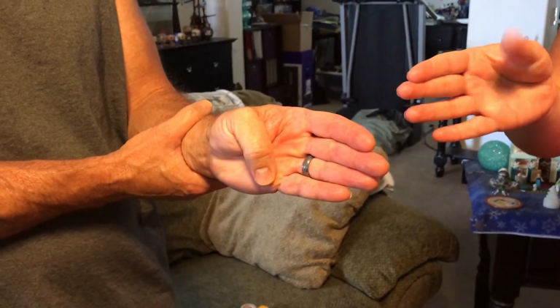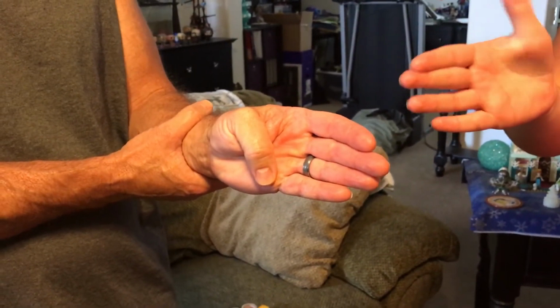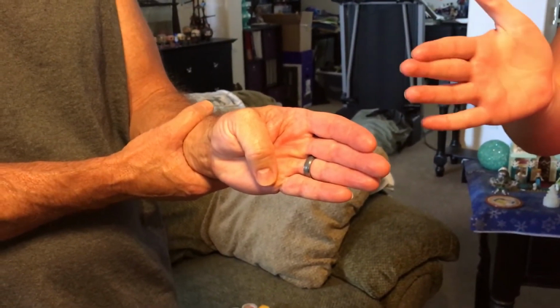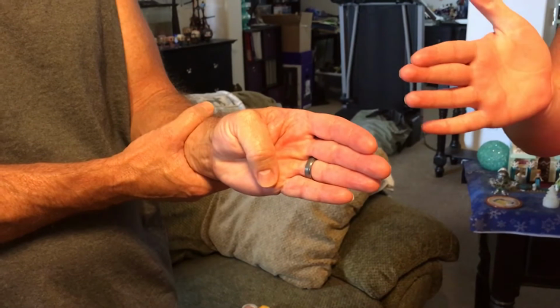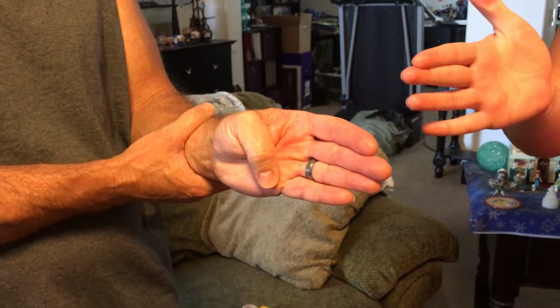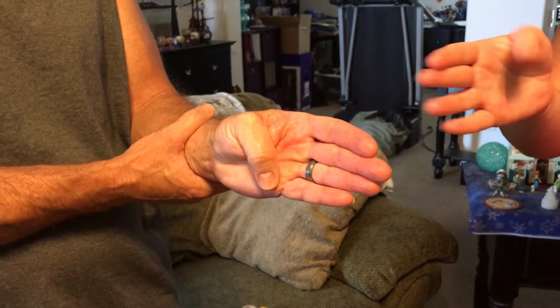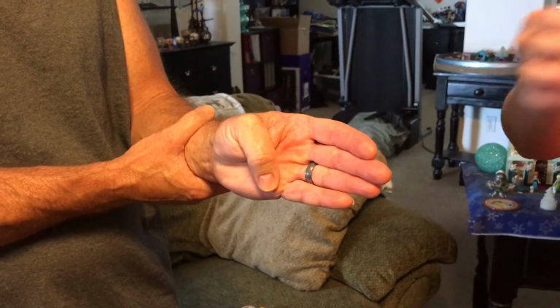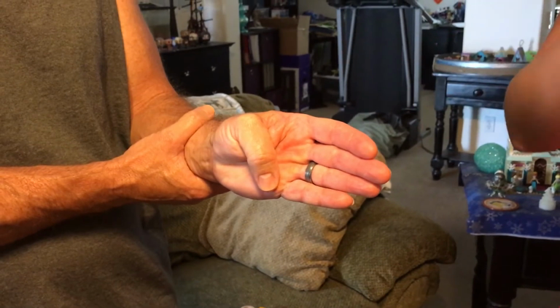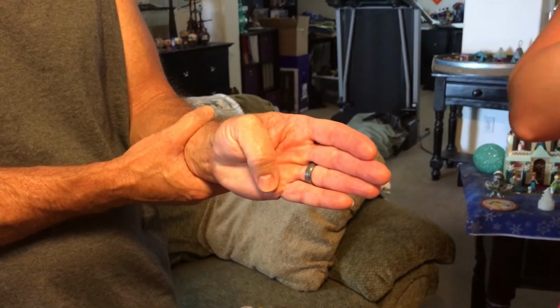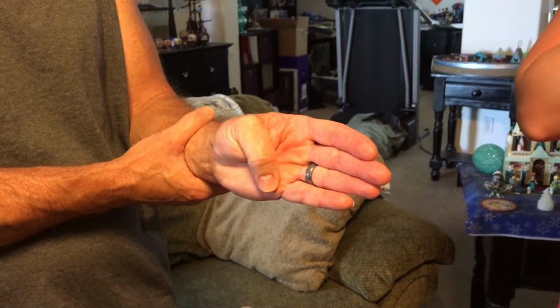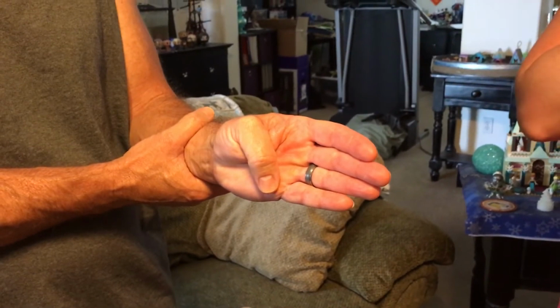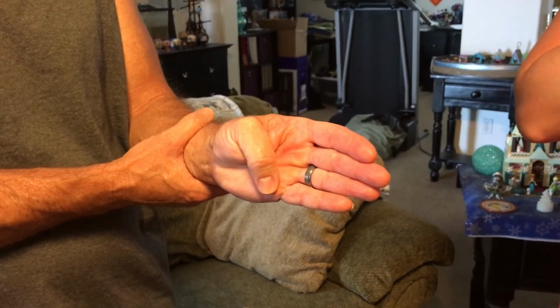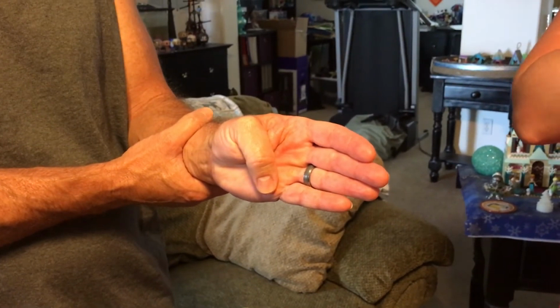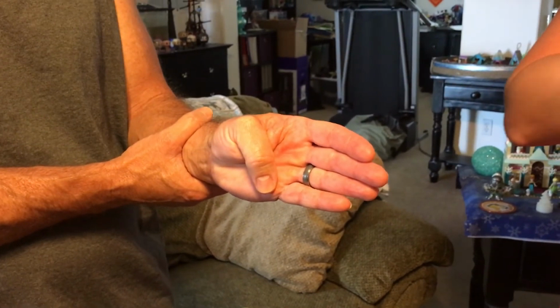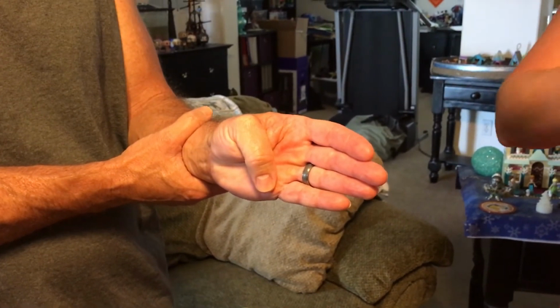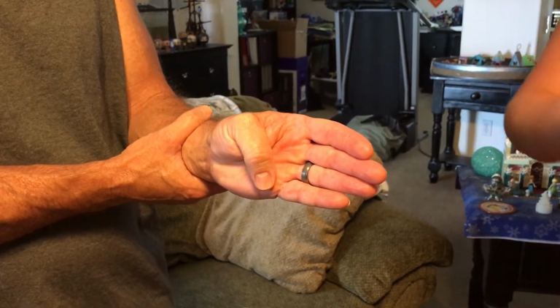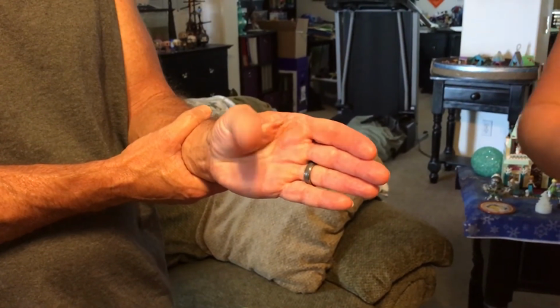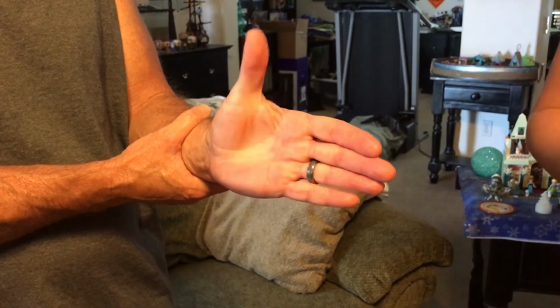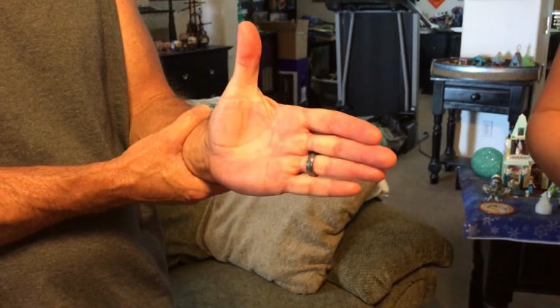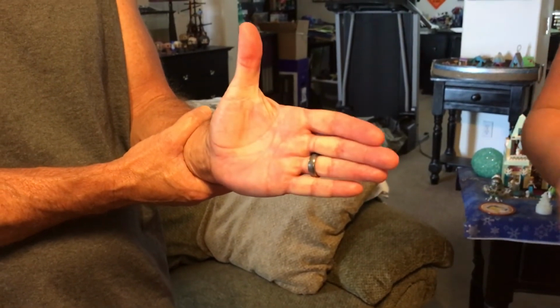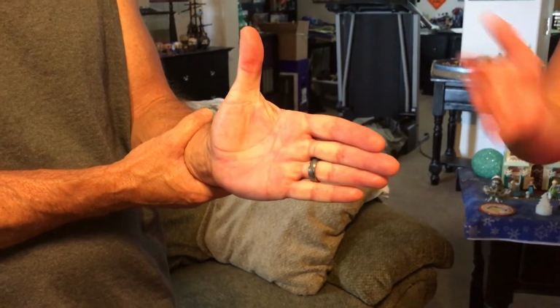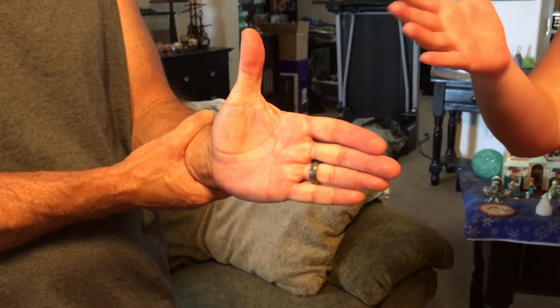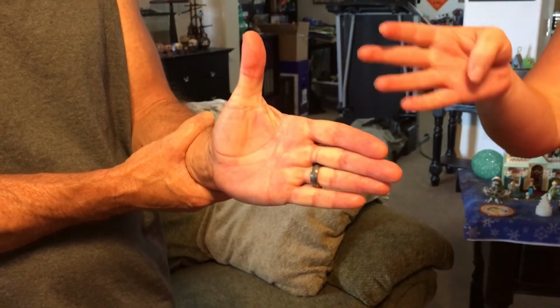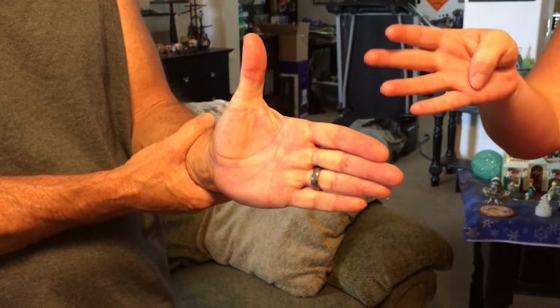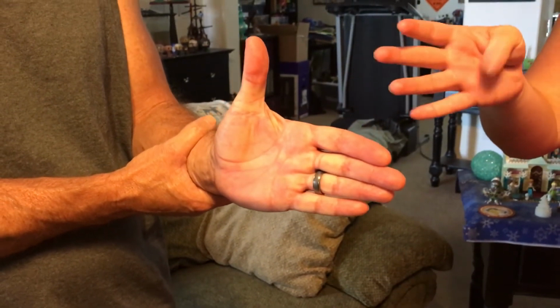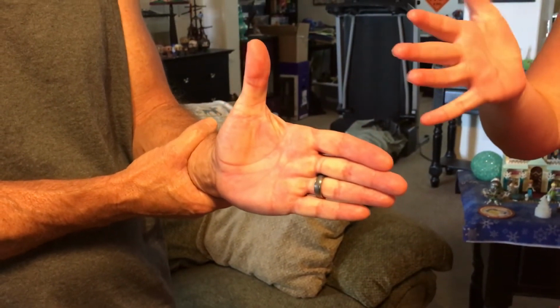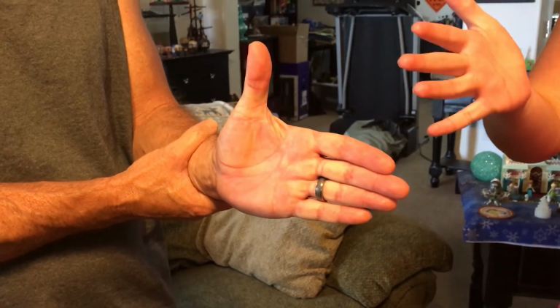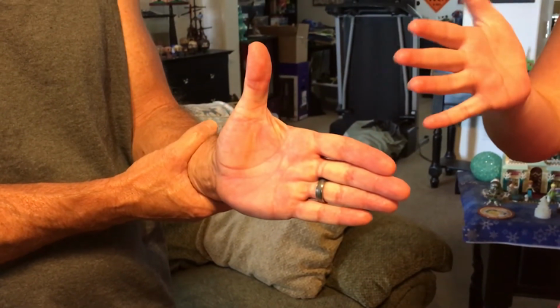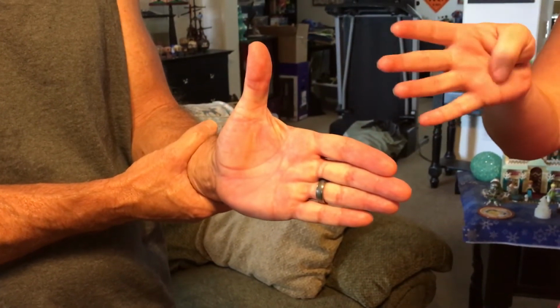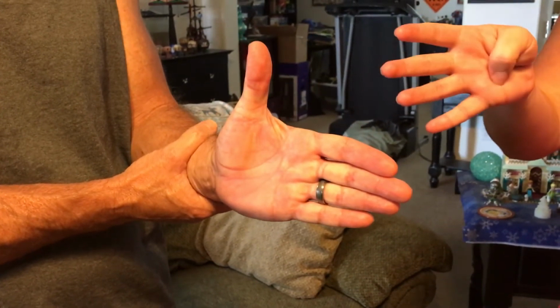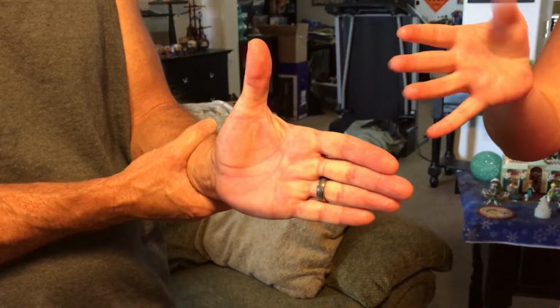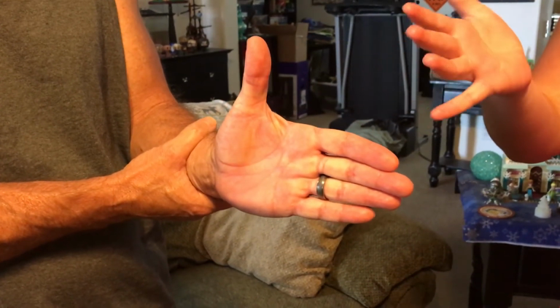You want to do this twice a day and four times a week until the injury is nice and healed.